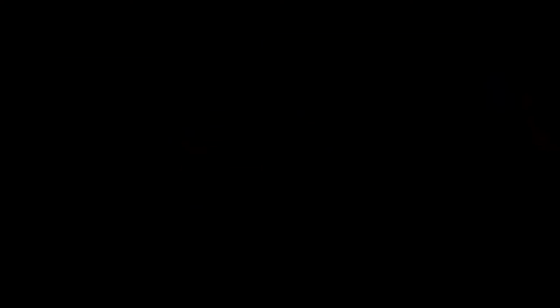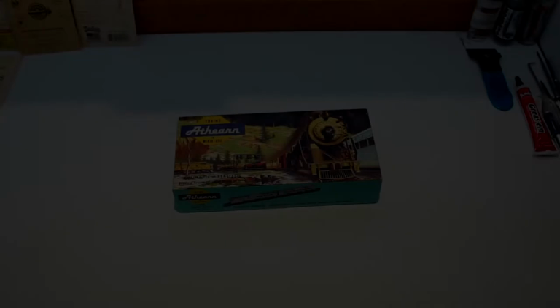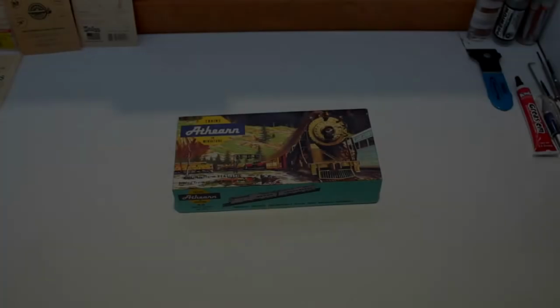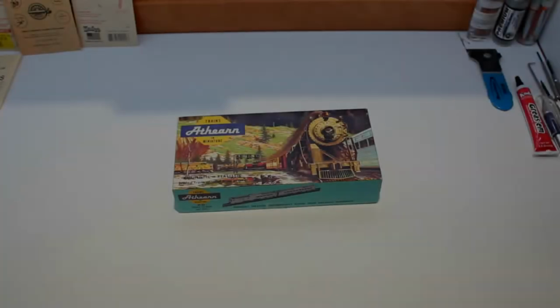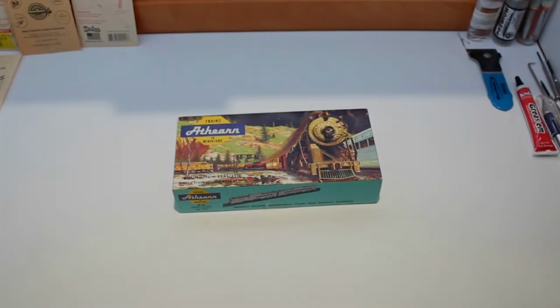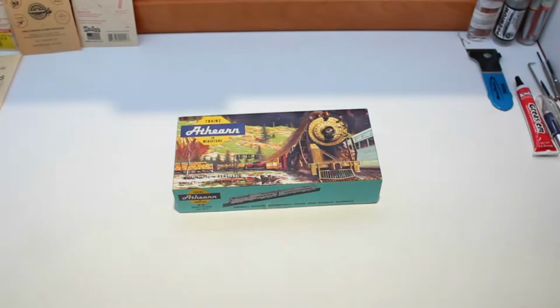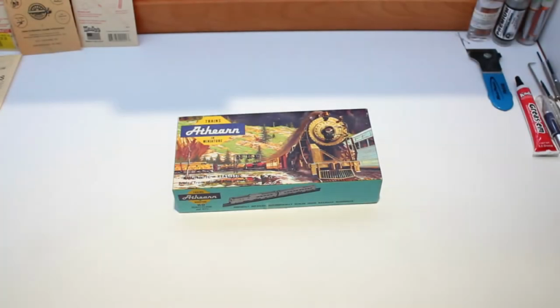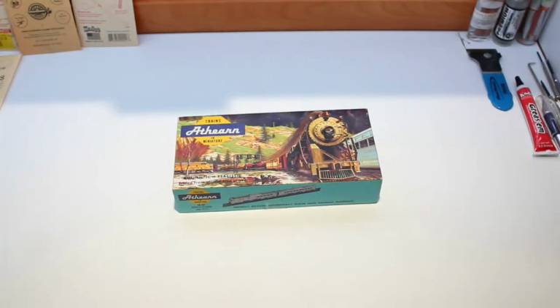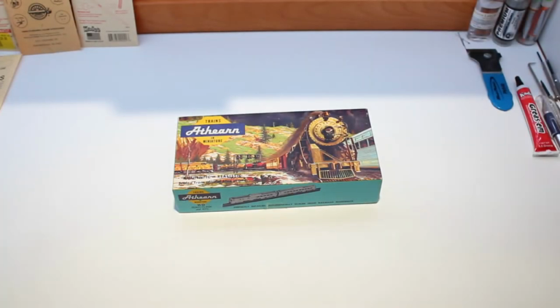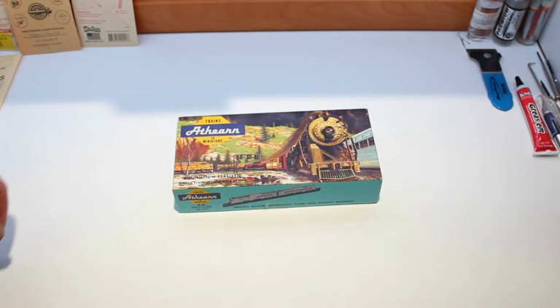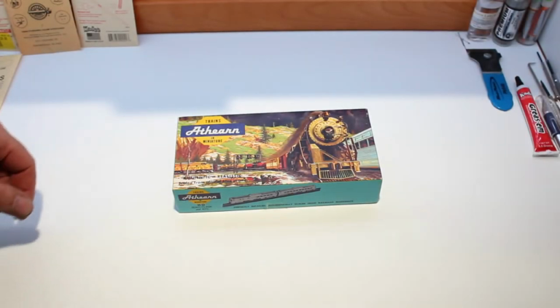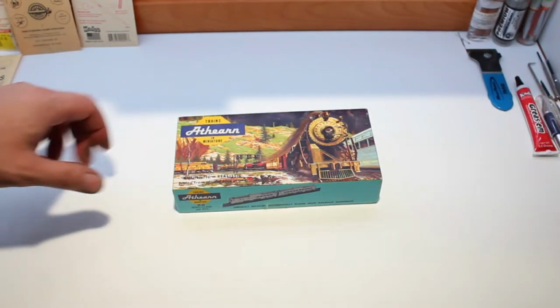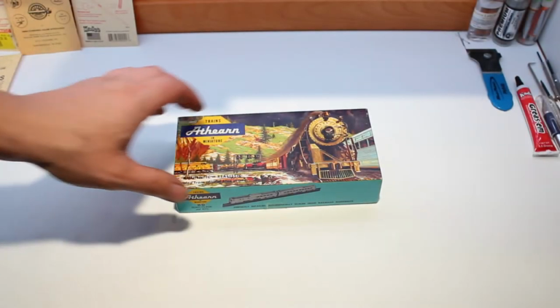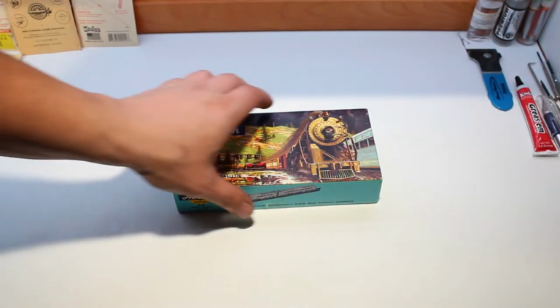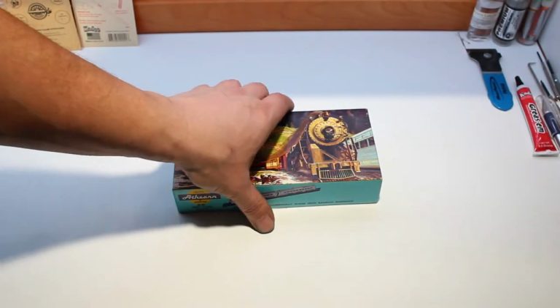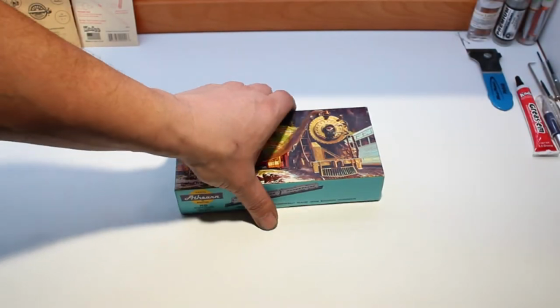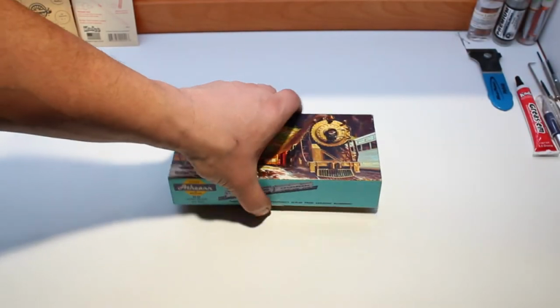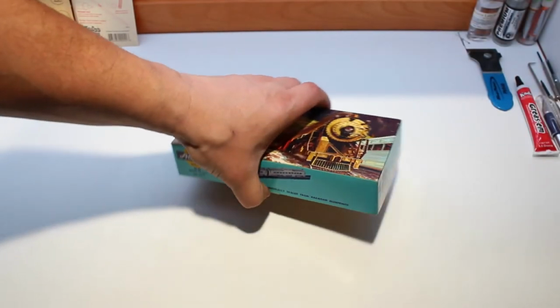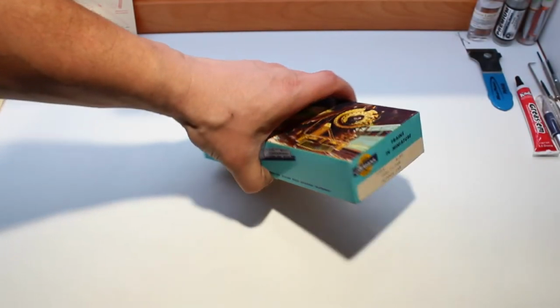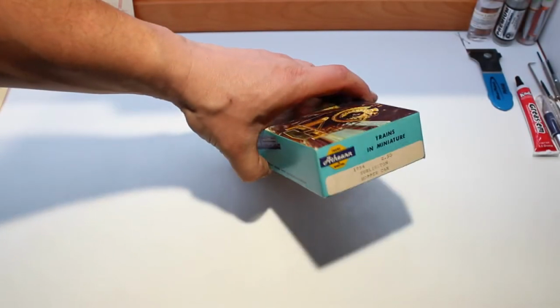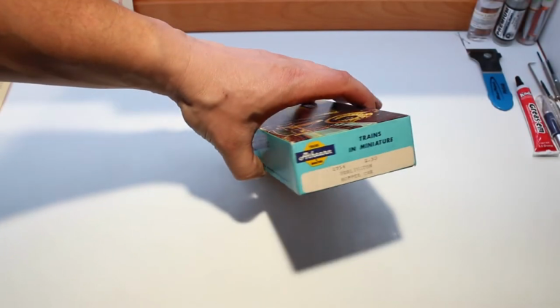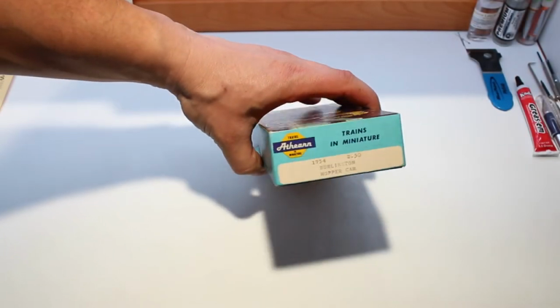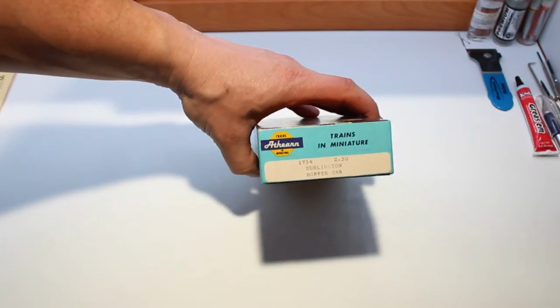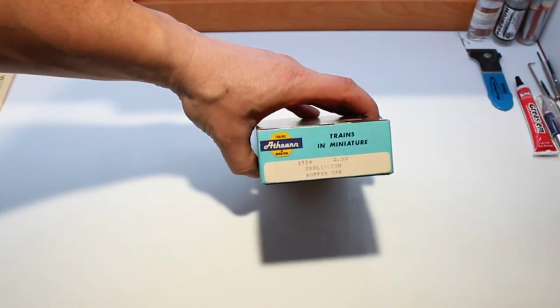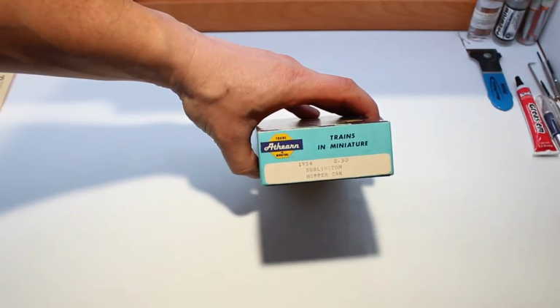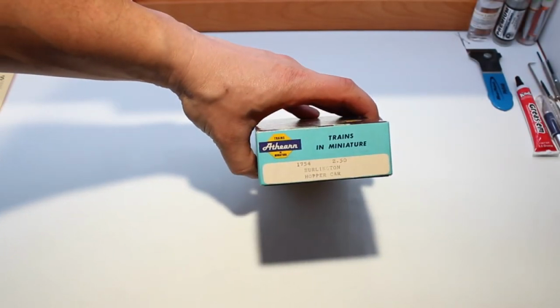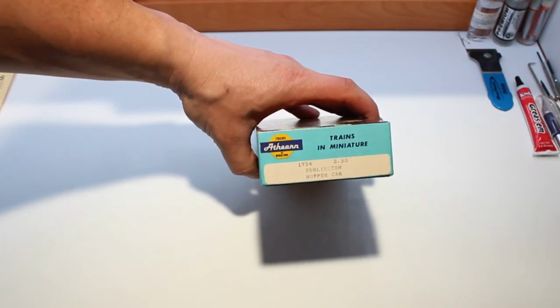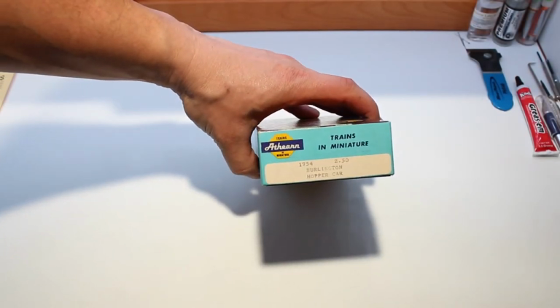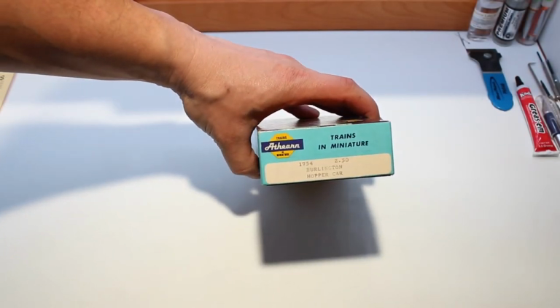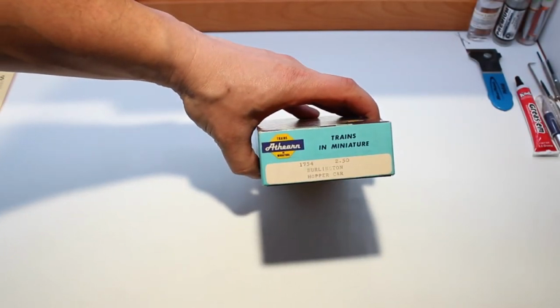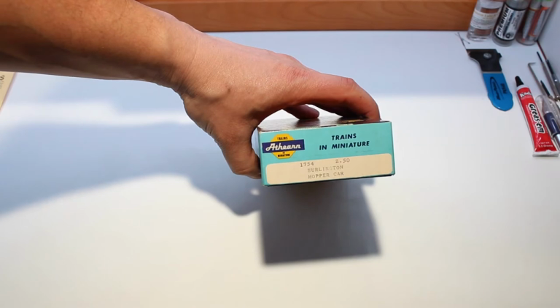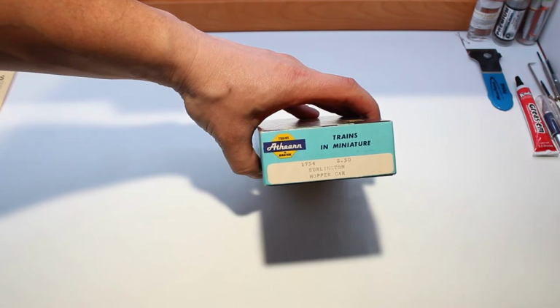Hello and welcome everyone. Today we are going to be assembling a Burlington Hopper car.